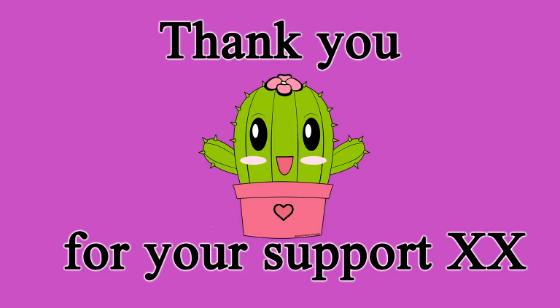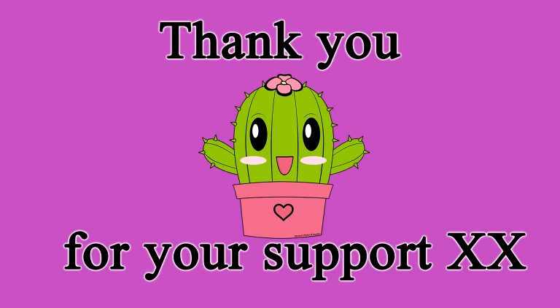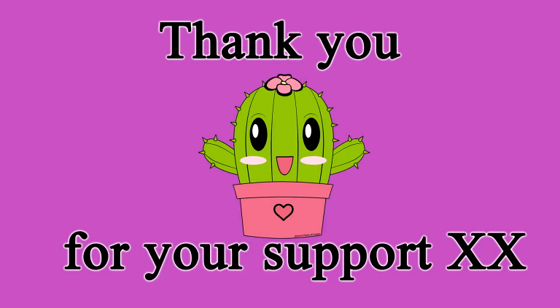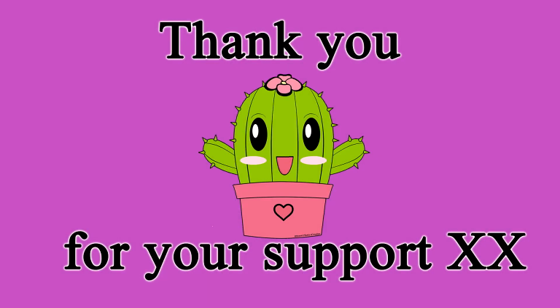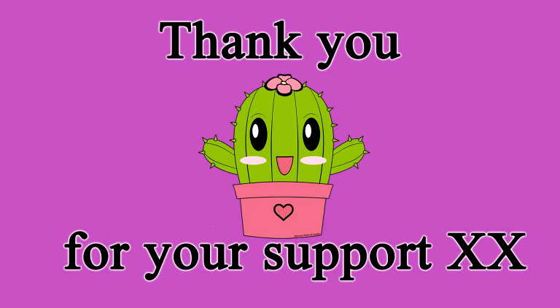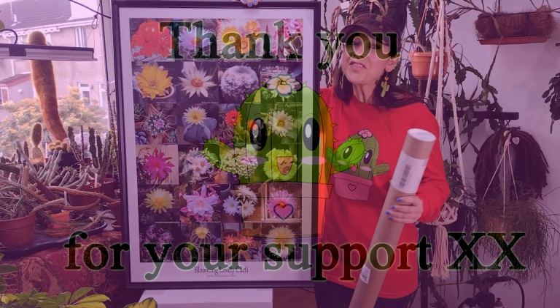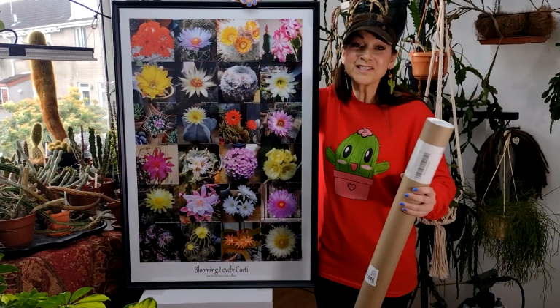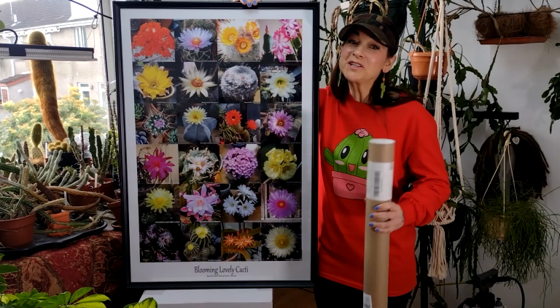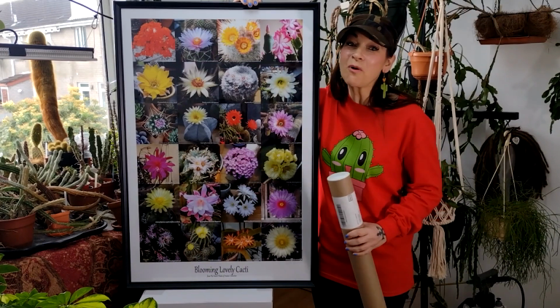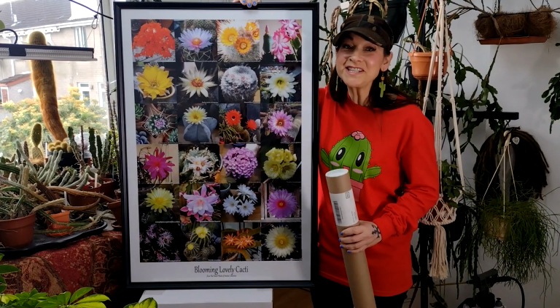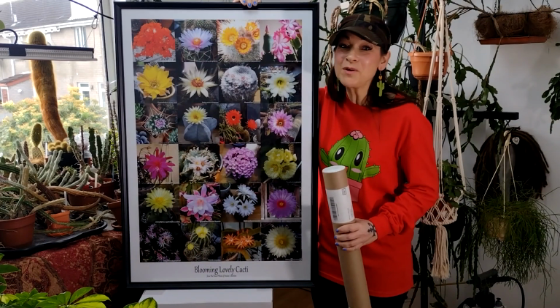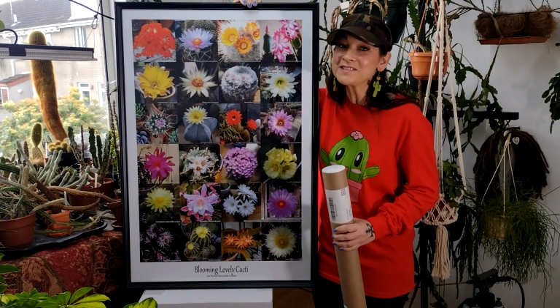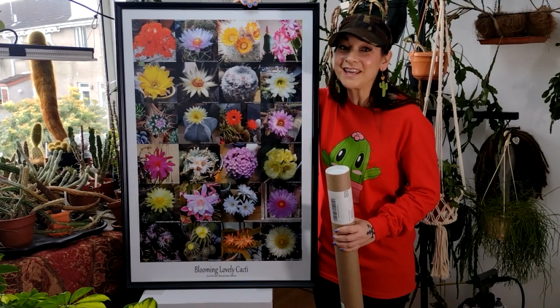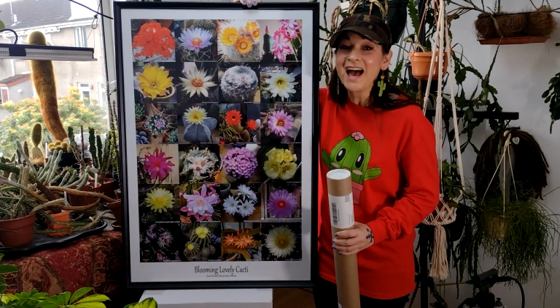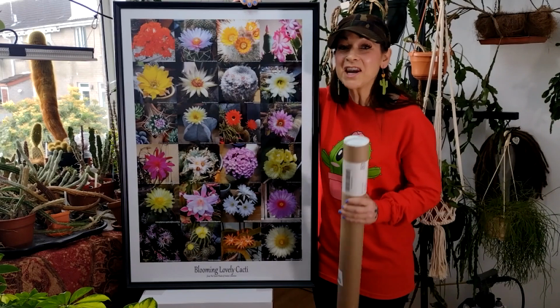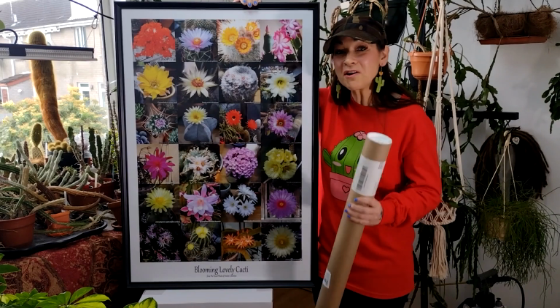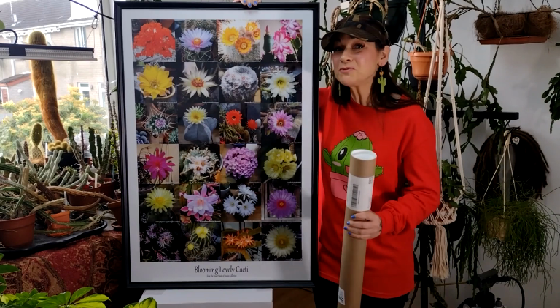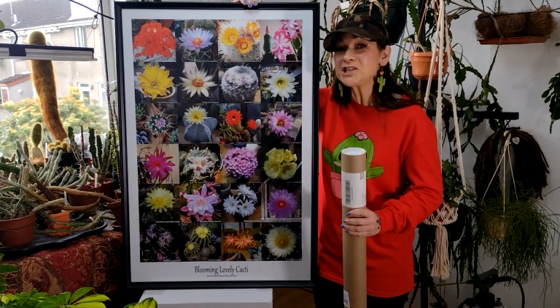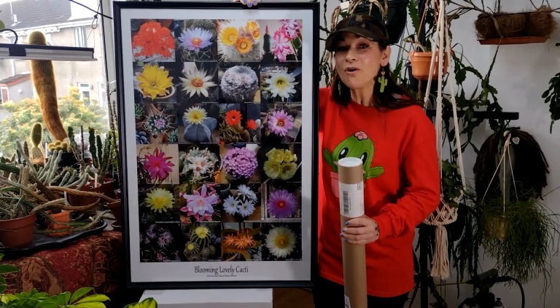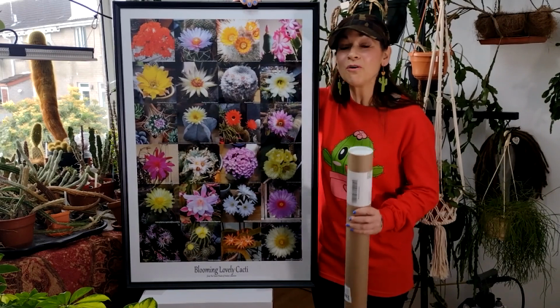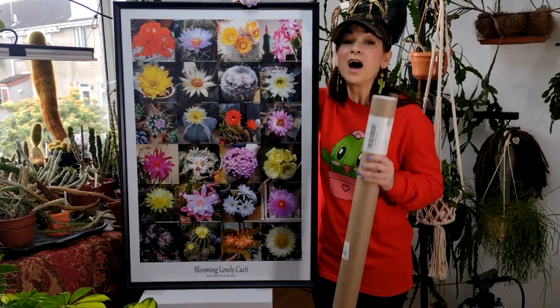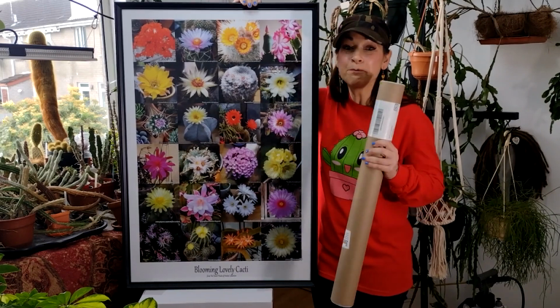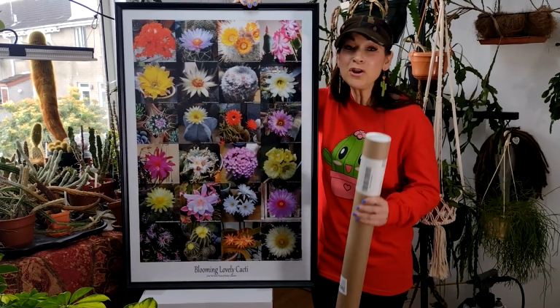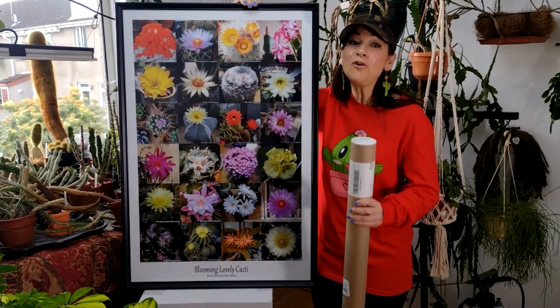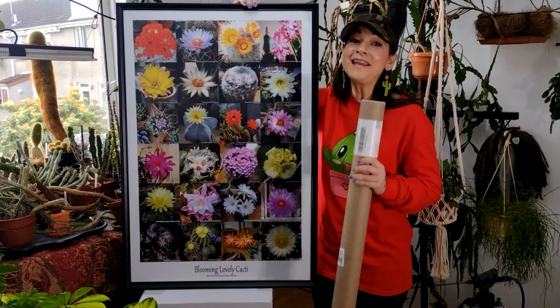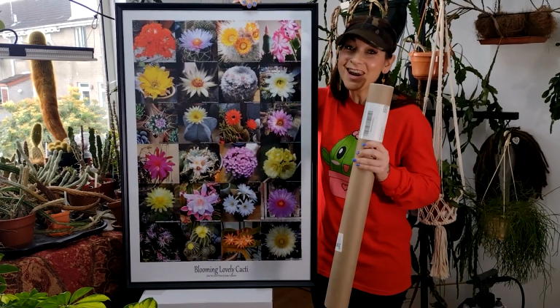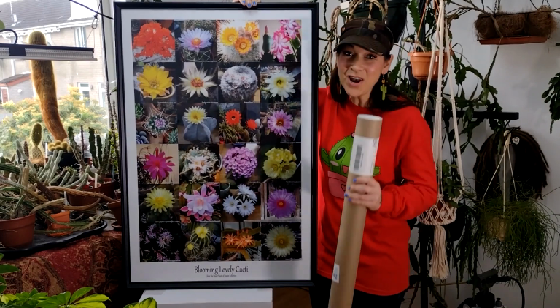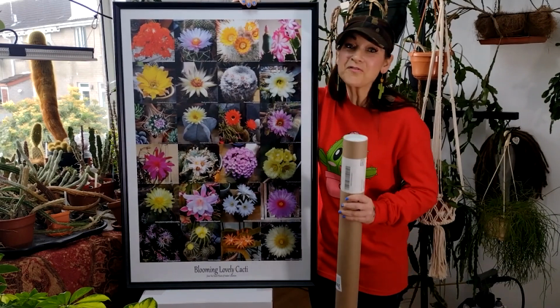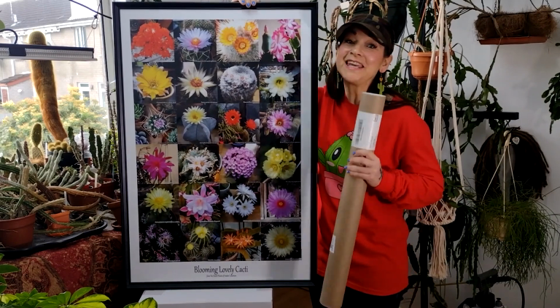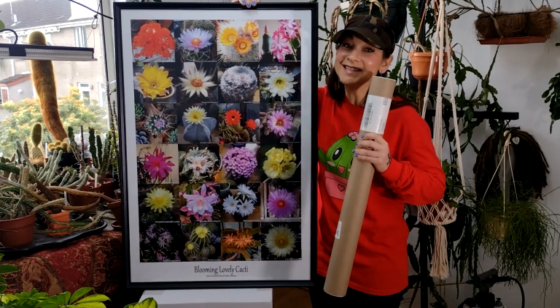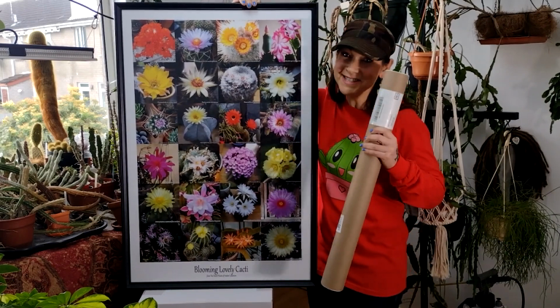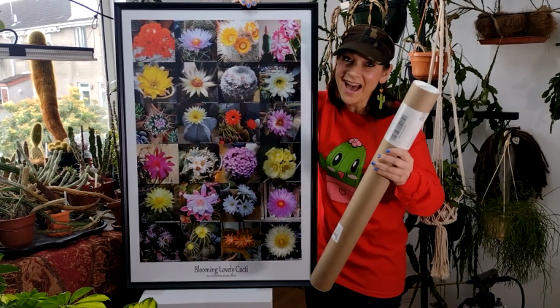Thanks so much for watching everybody, and I want to wish you all a blooming lovely day!